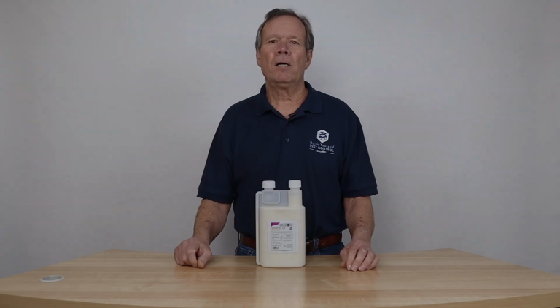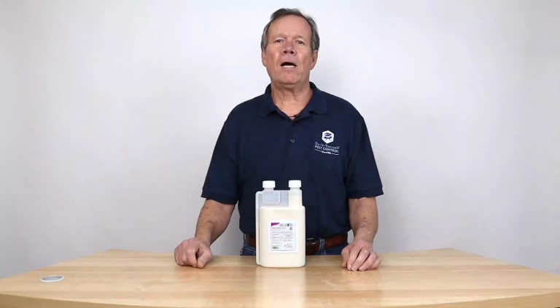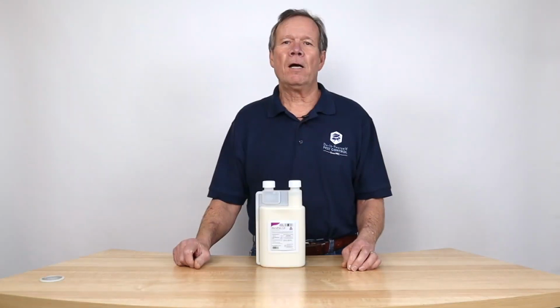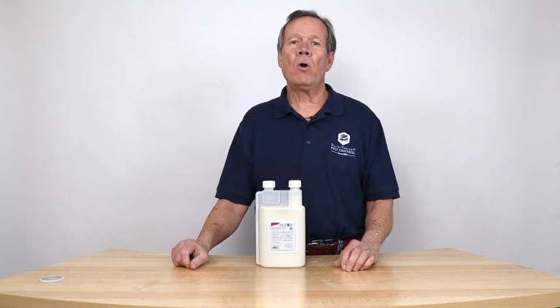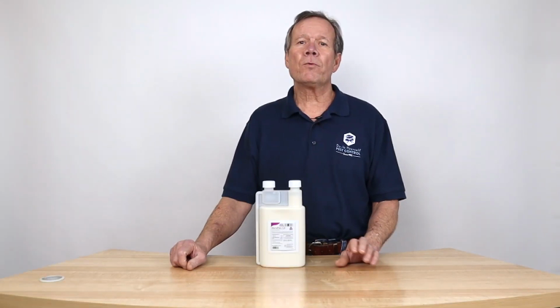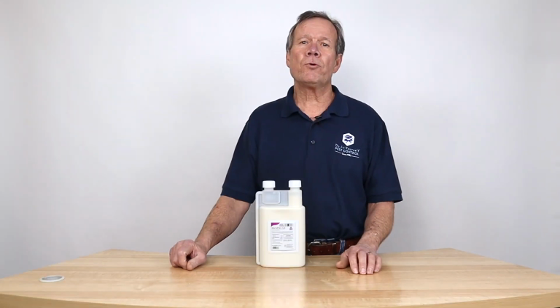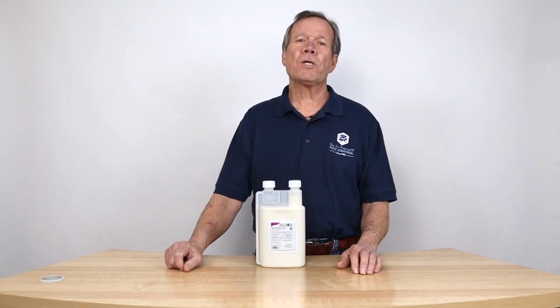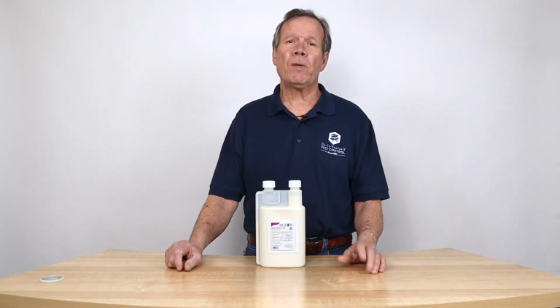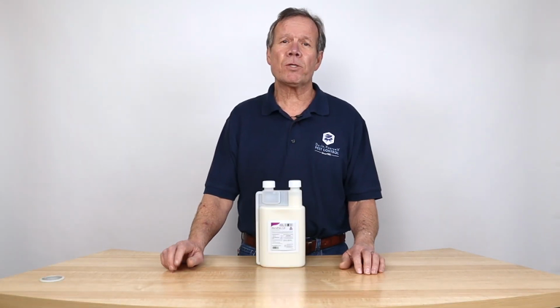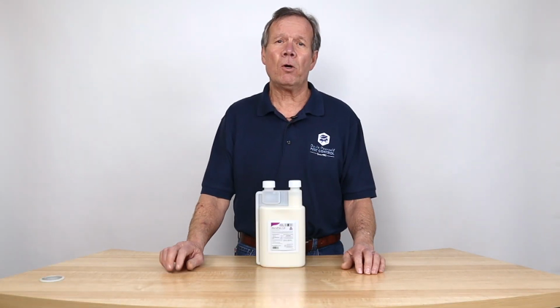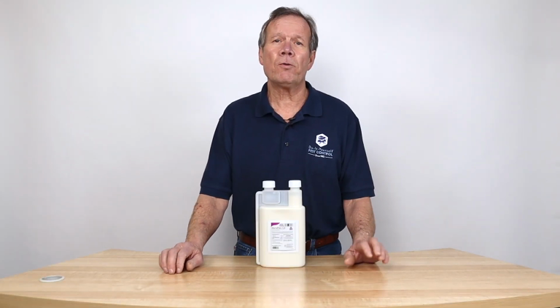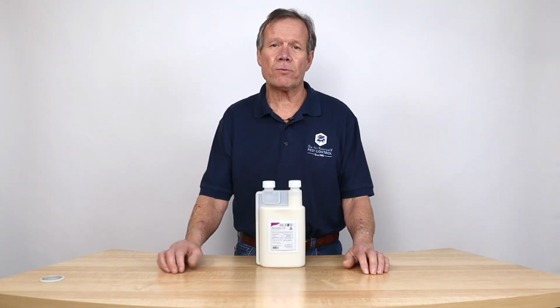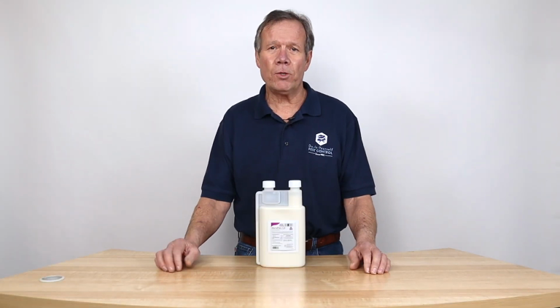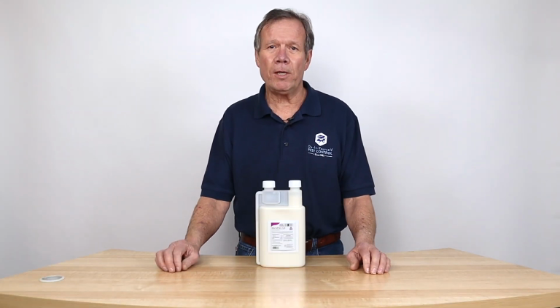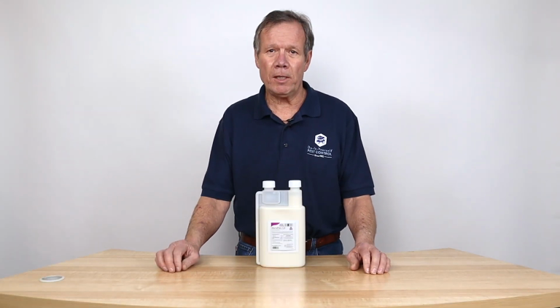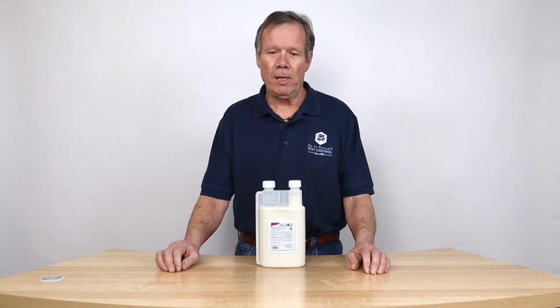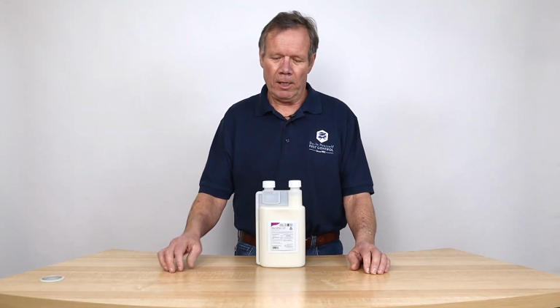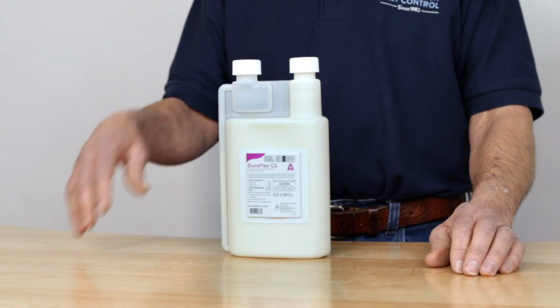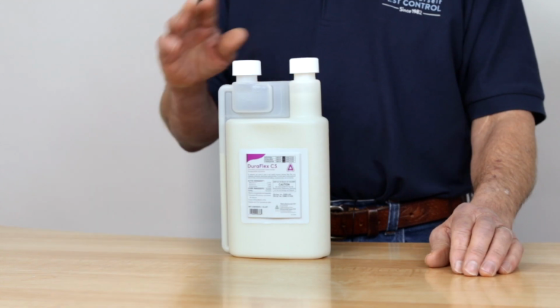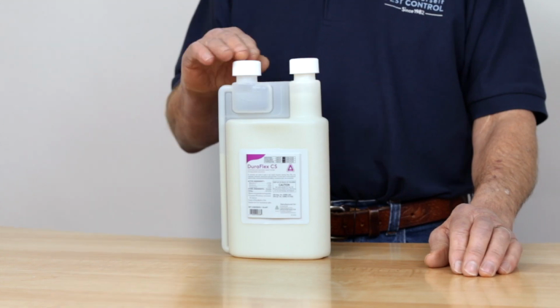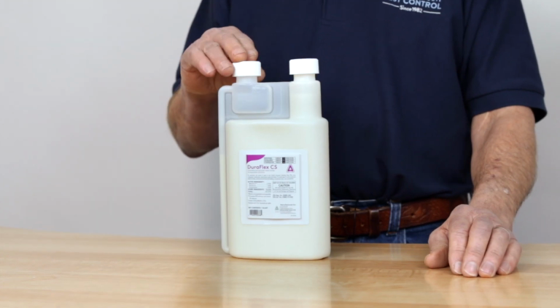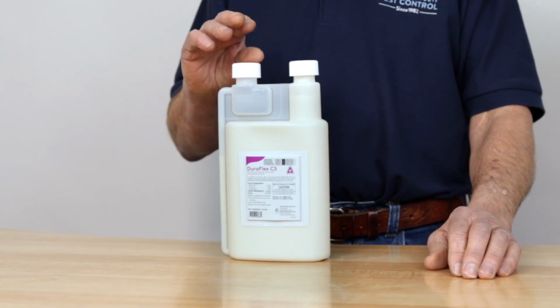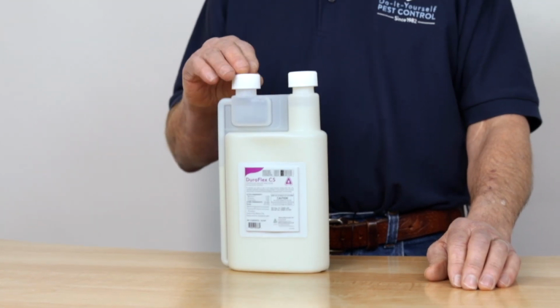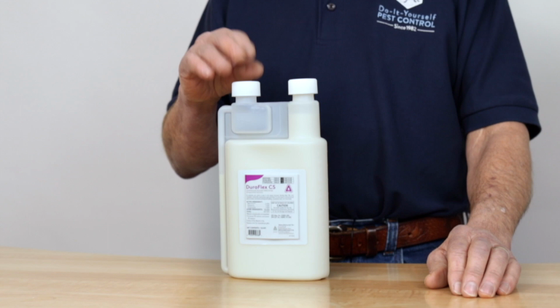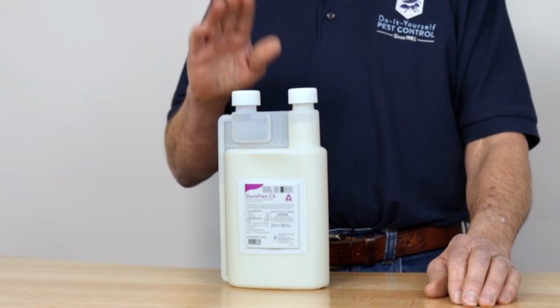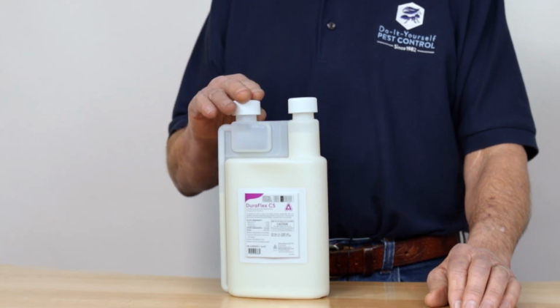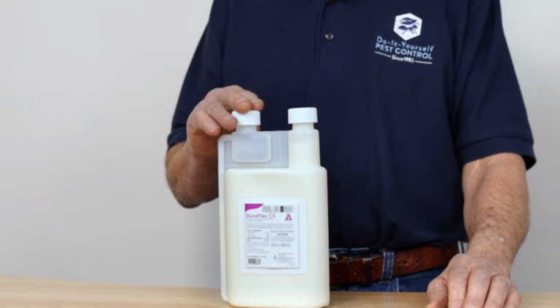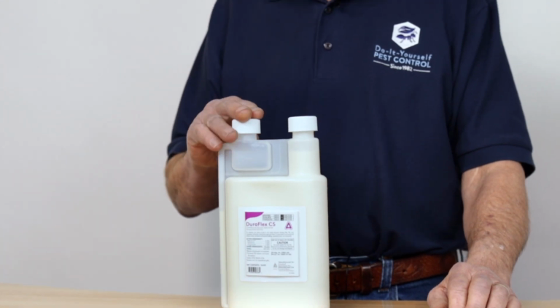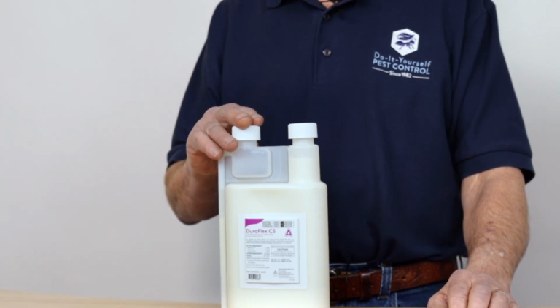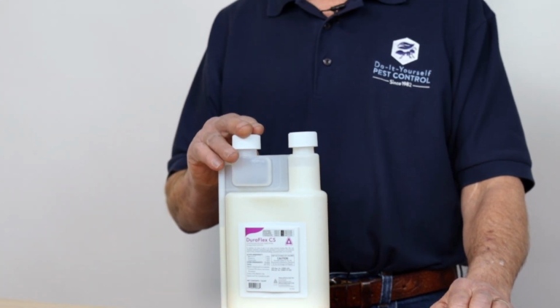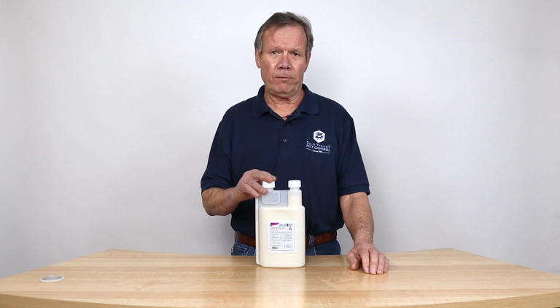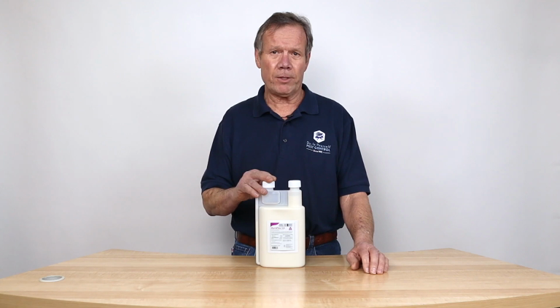Hi, I'm Walt, Do-It-Yourself Pest Control. Thanks for tuning in. This is Control Solutions' newest product called Duraflex.